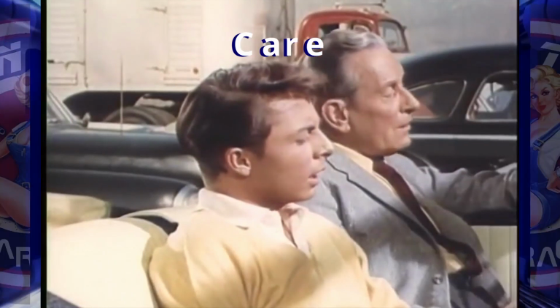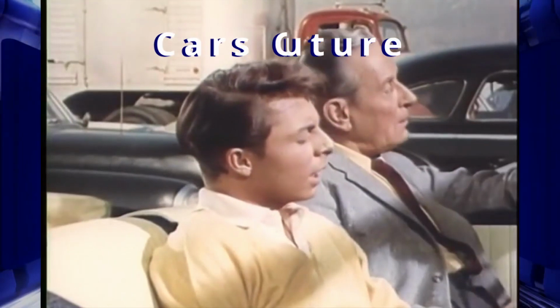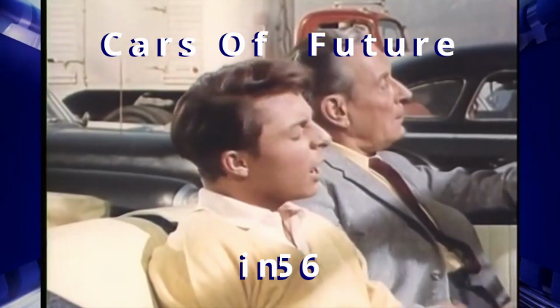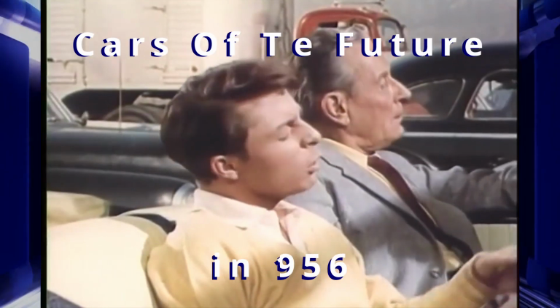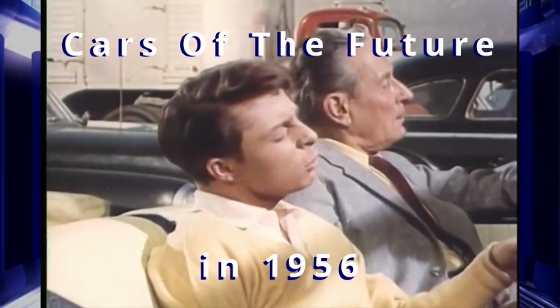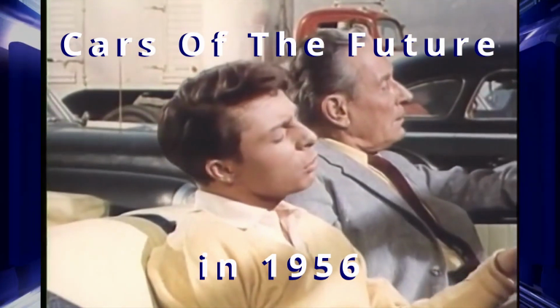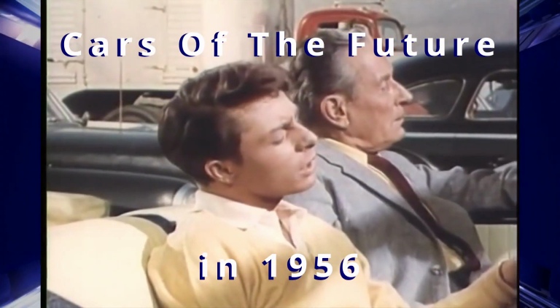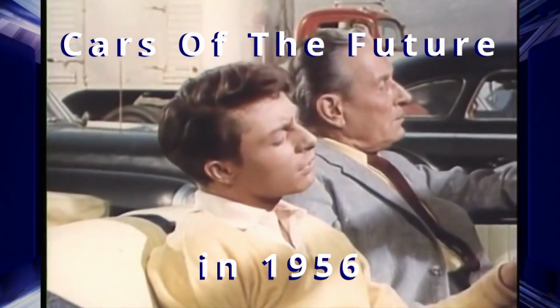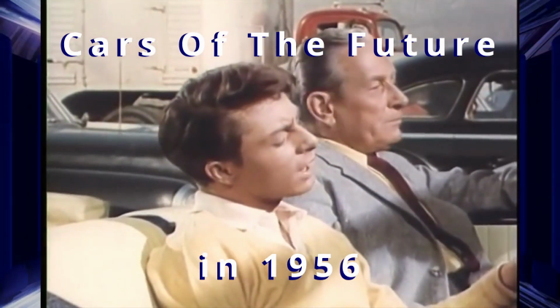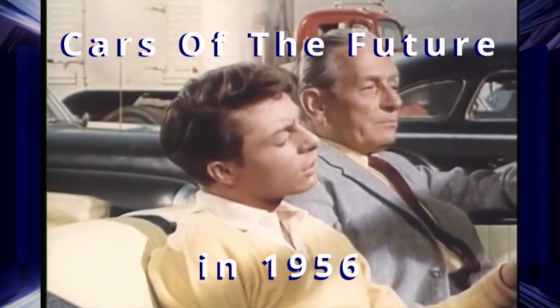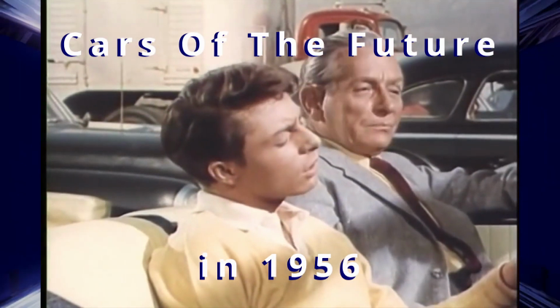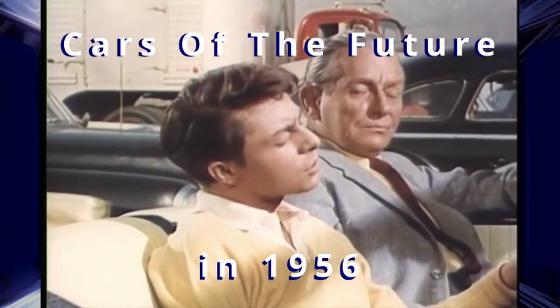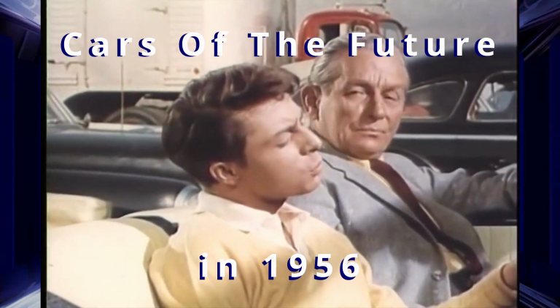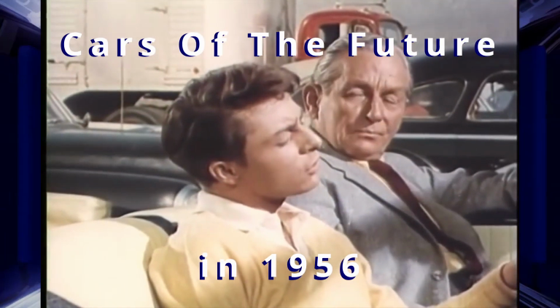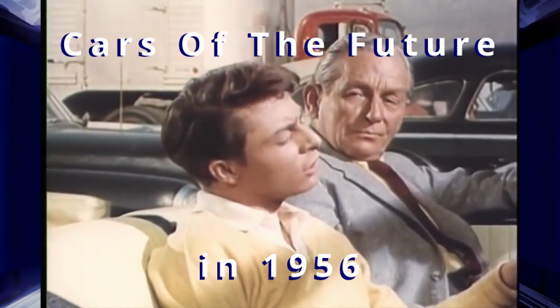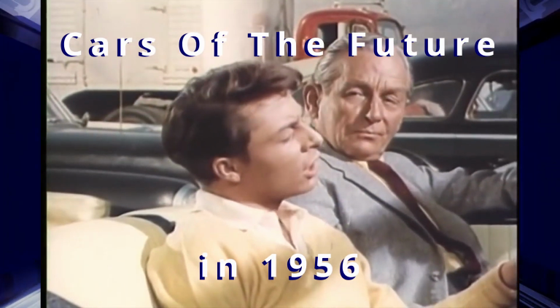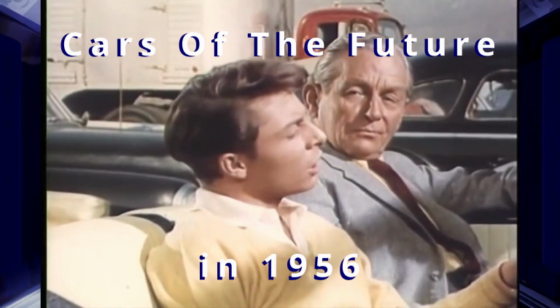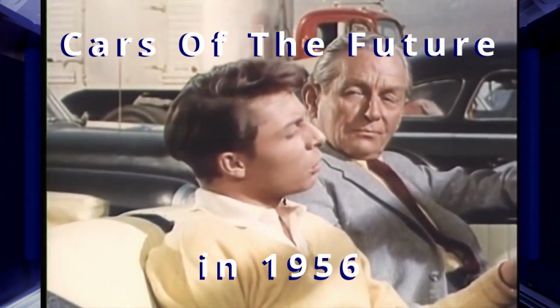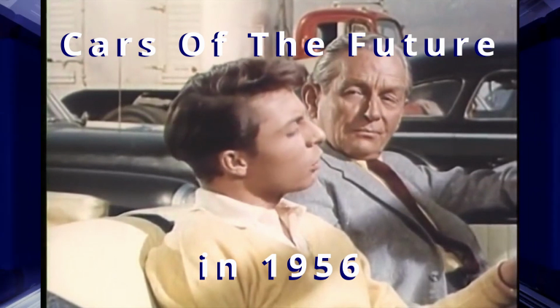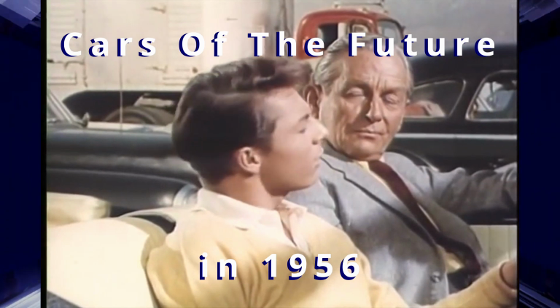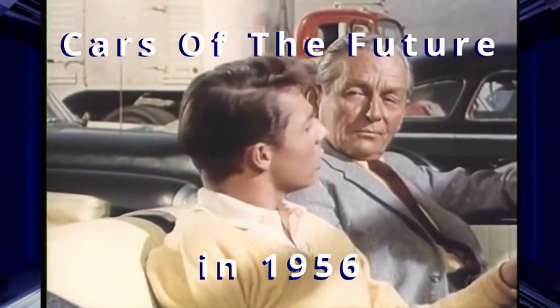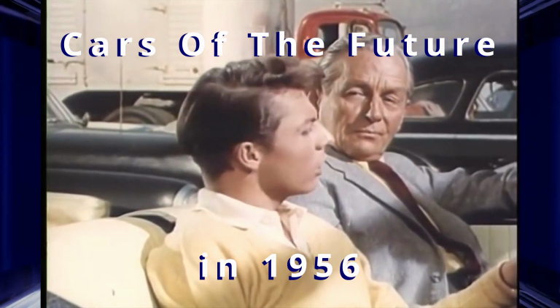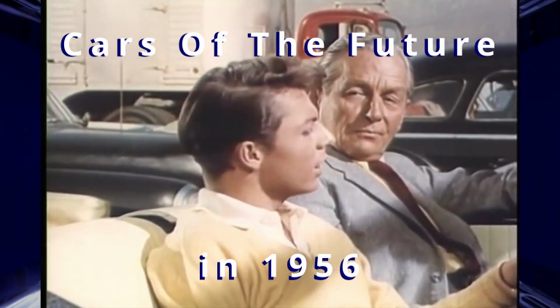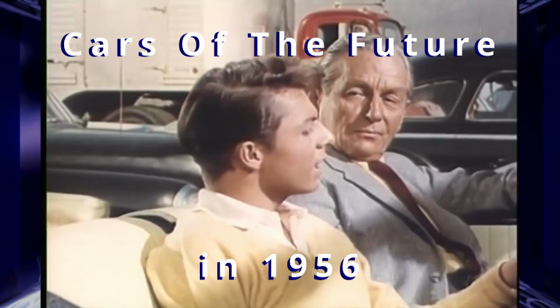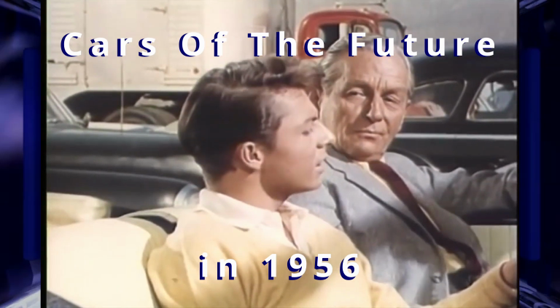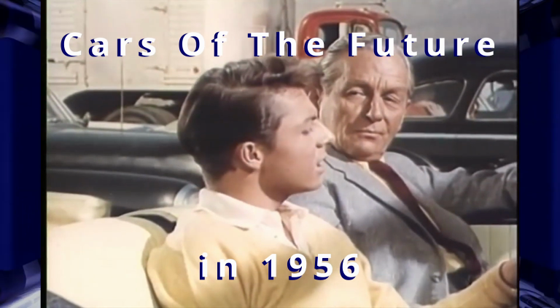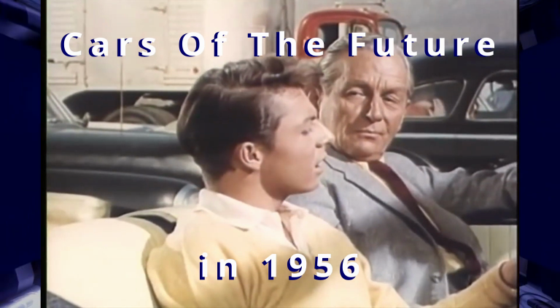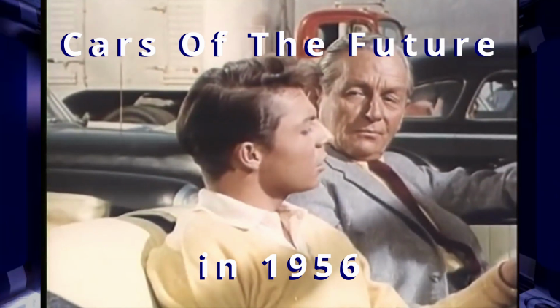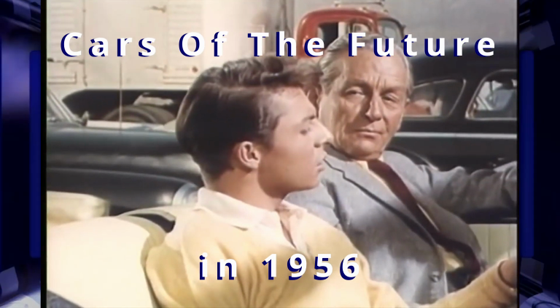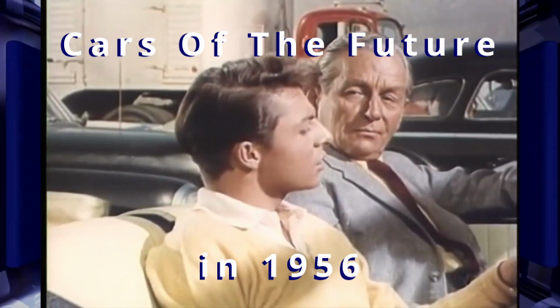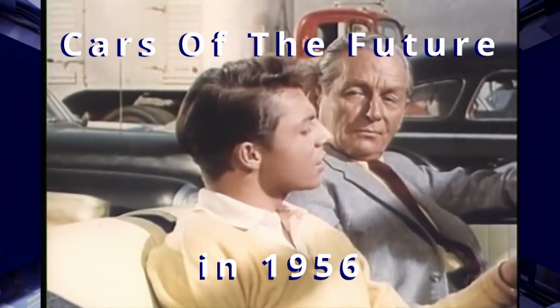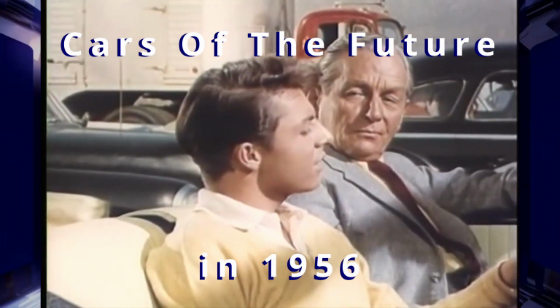I wonder what we'd hear if I turned on the switch and we're driving along in 1976.